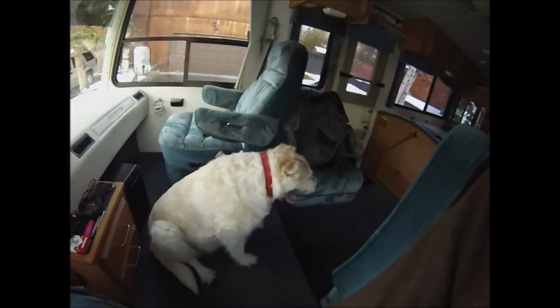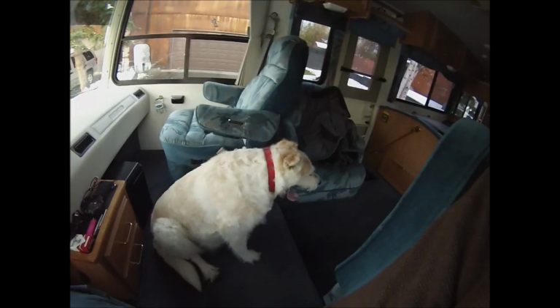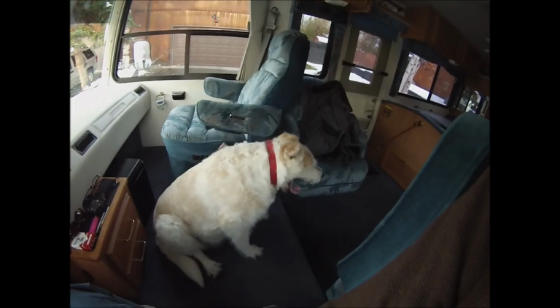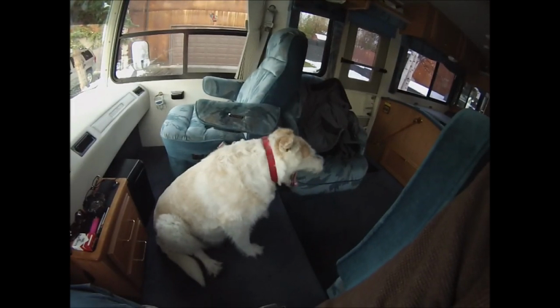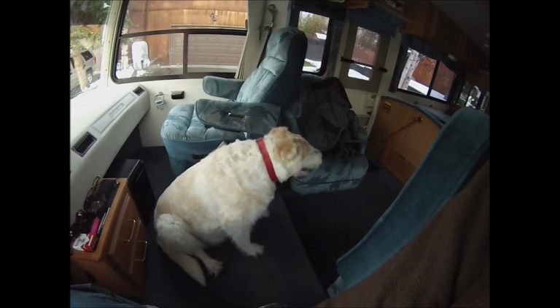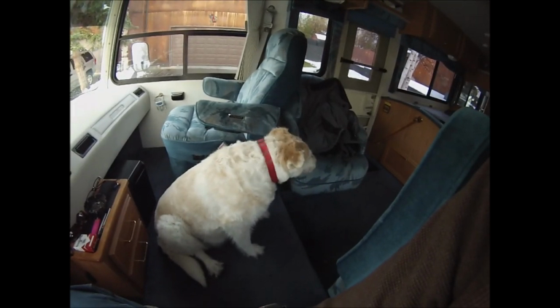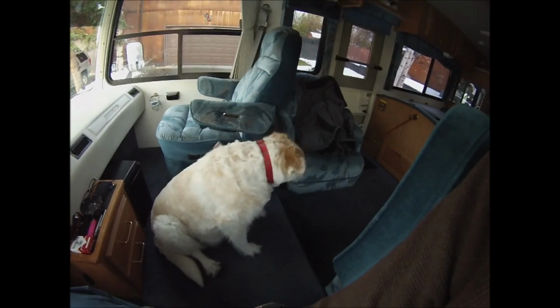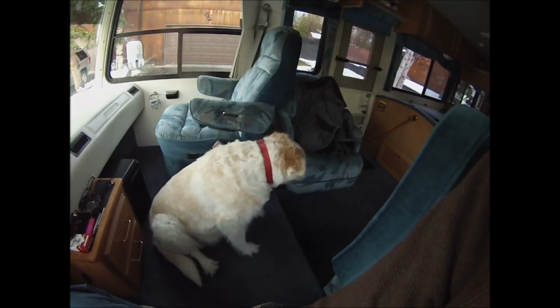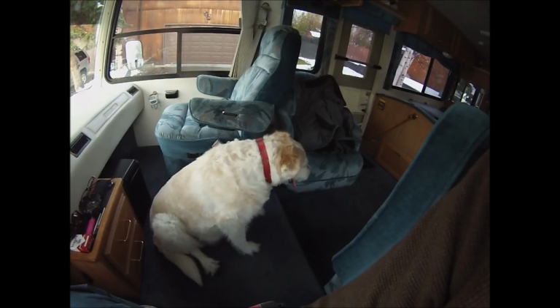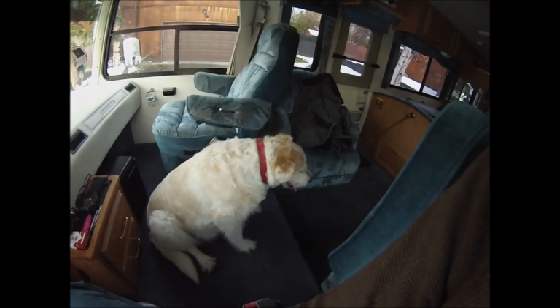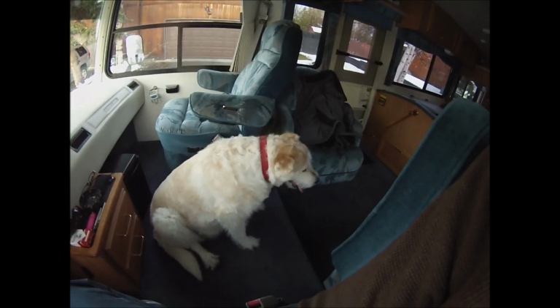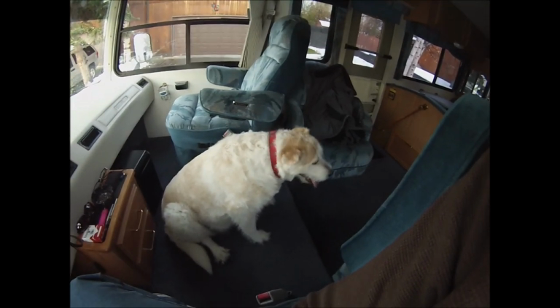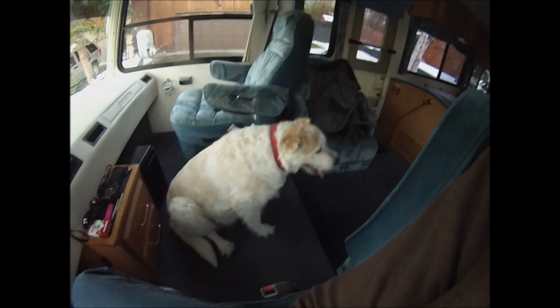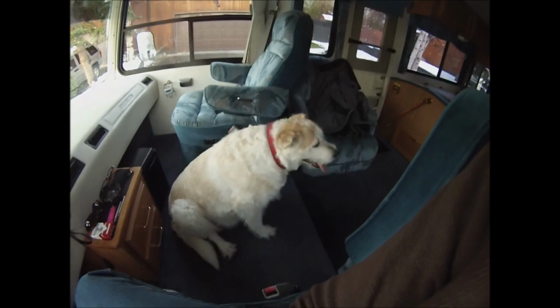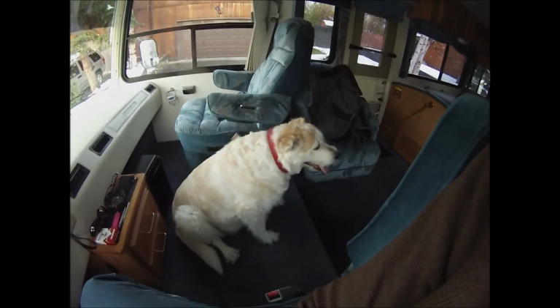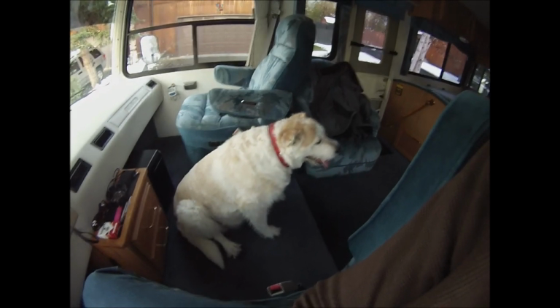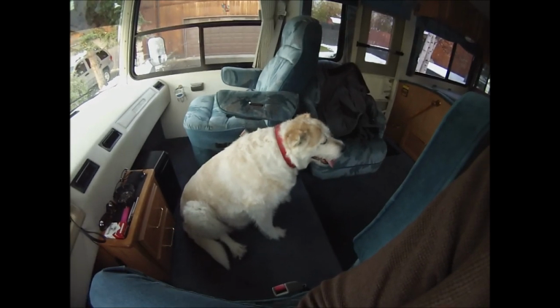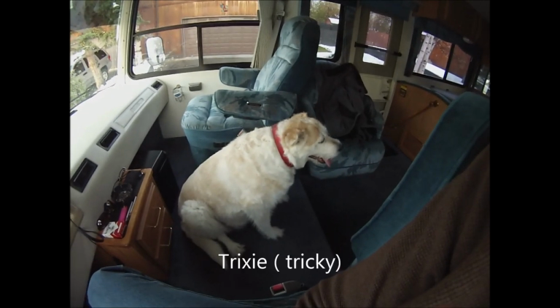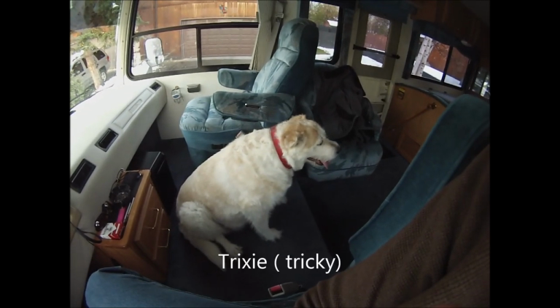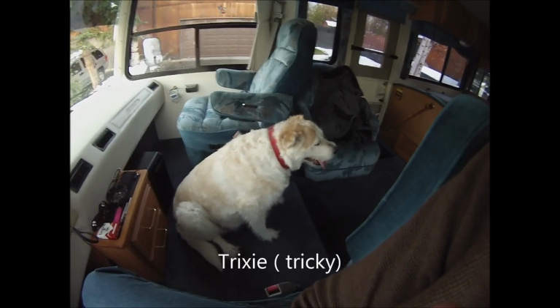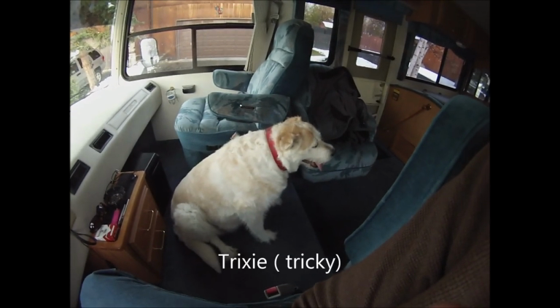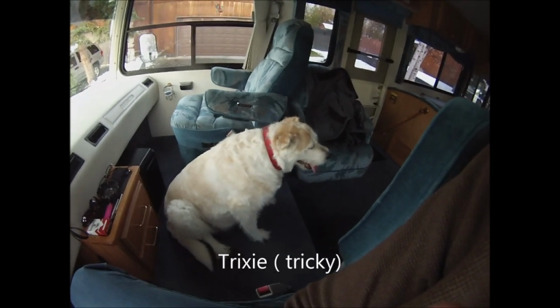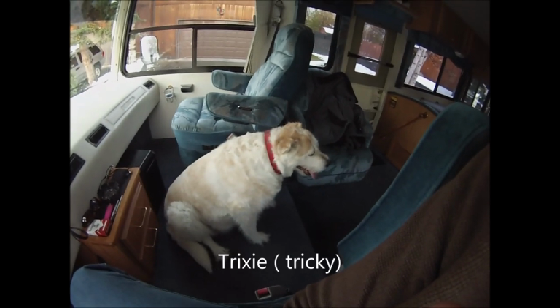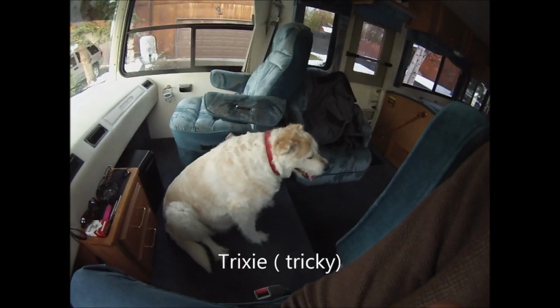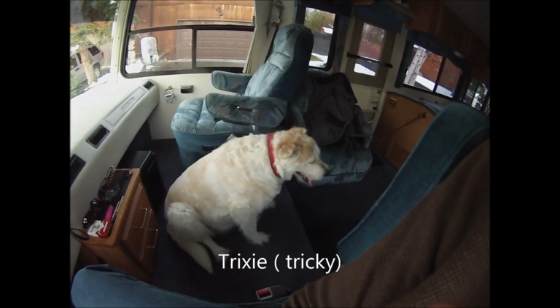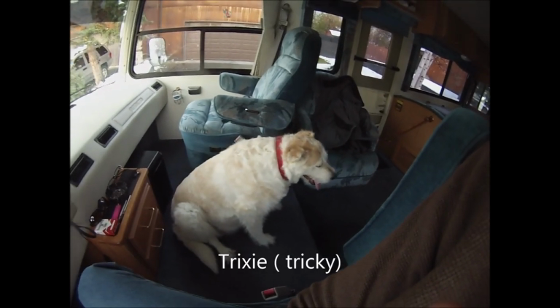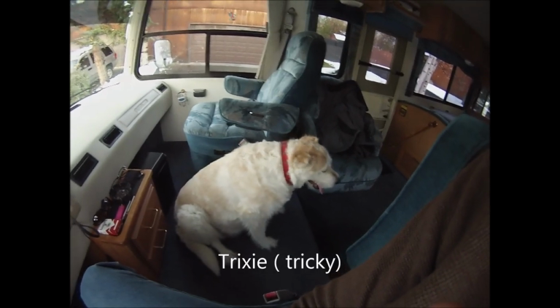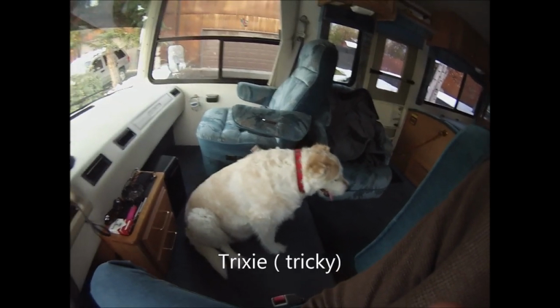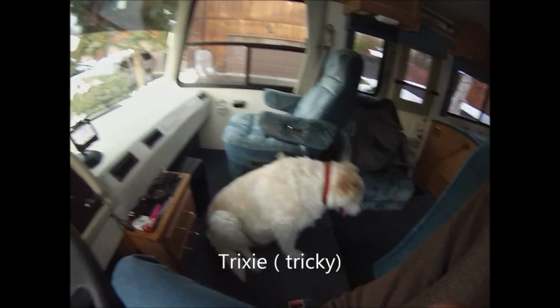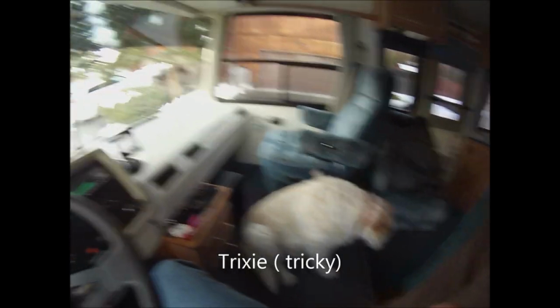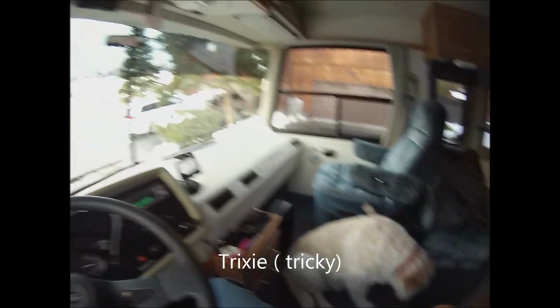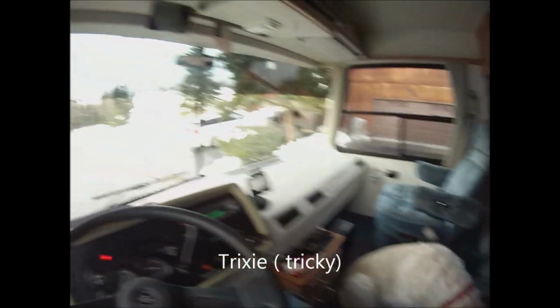I decided to bring my copilot. The dog was whining and she wanted to go, so we'll take her for a ride.